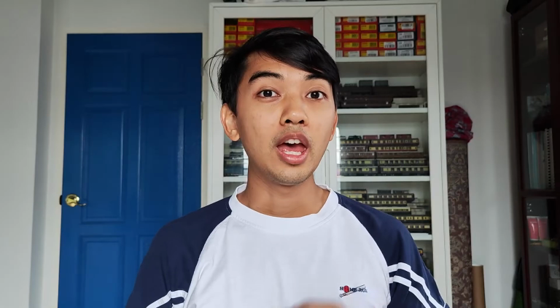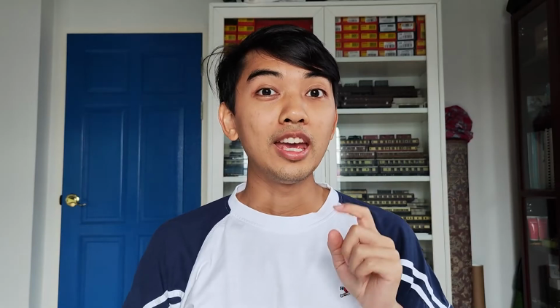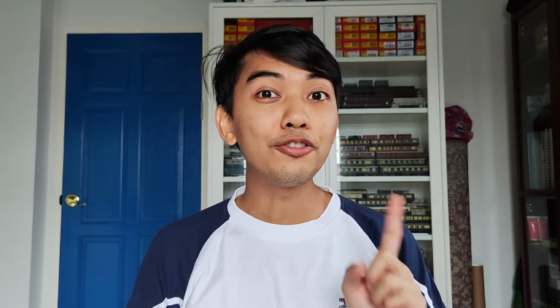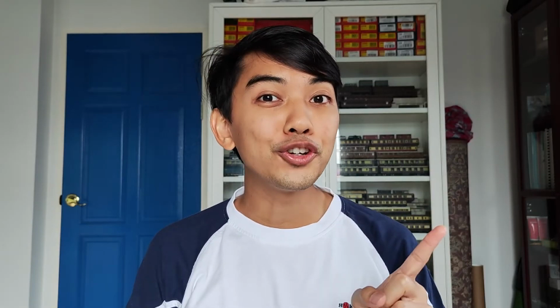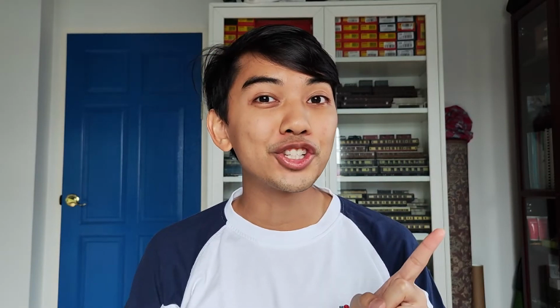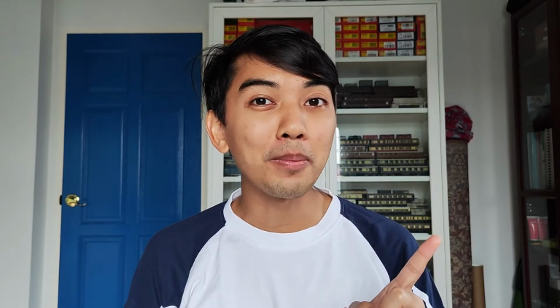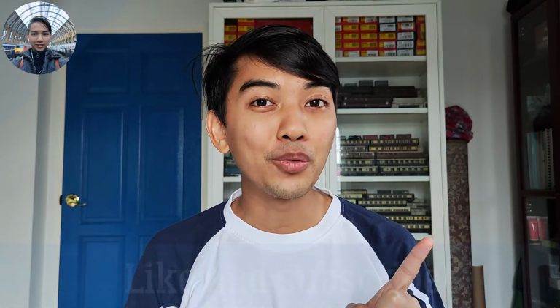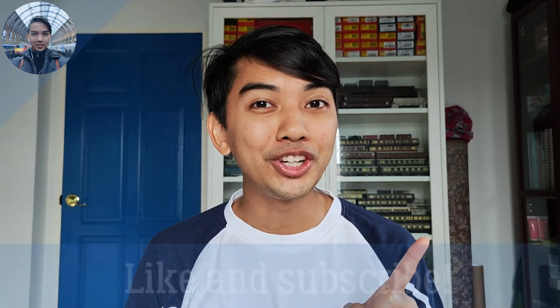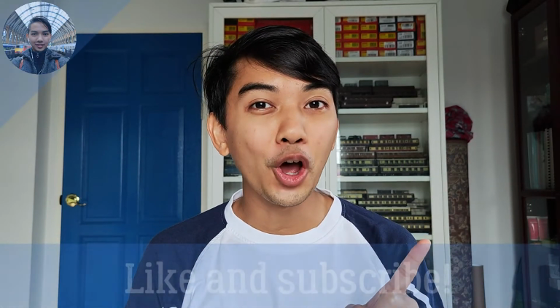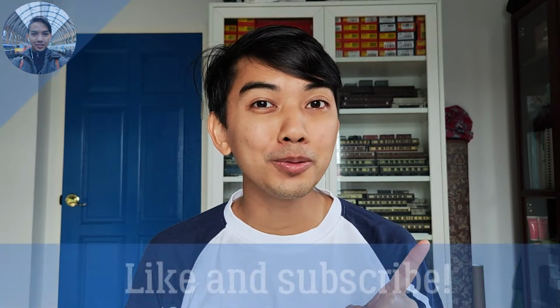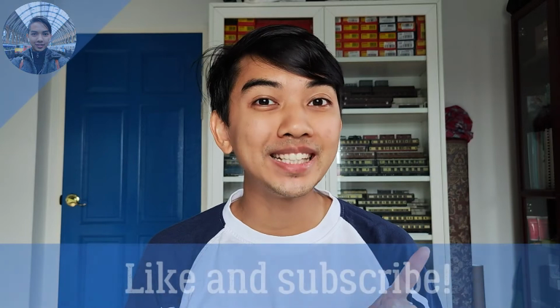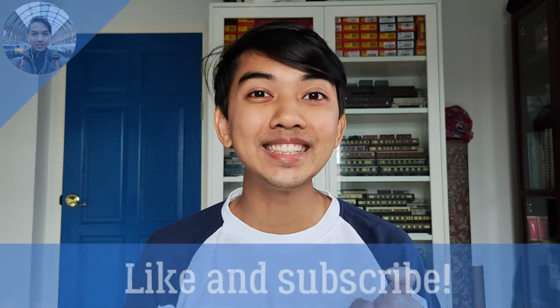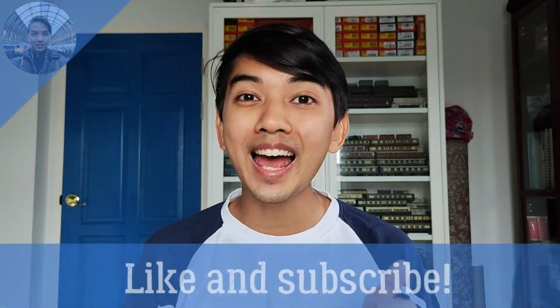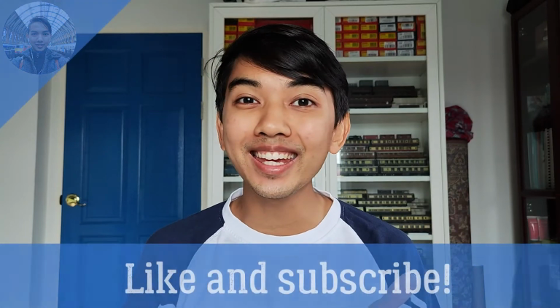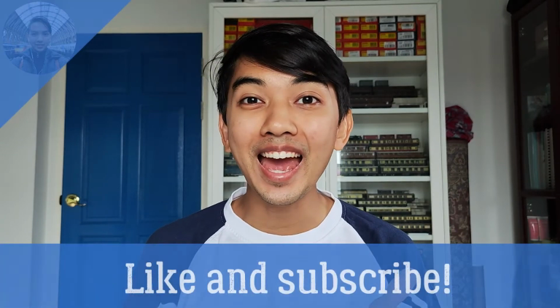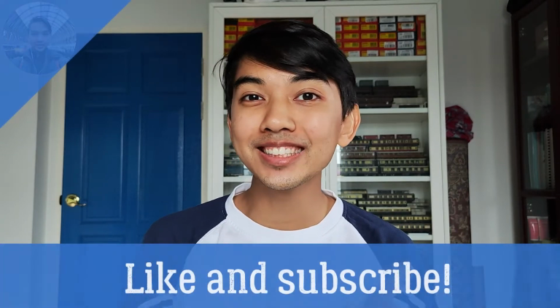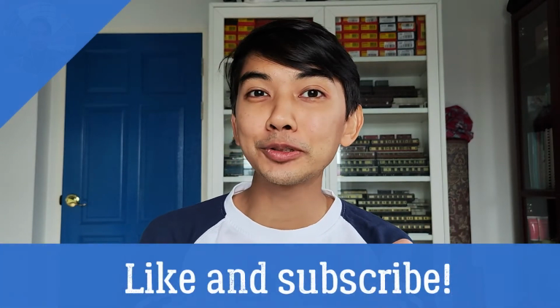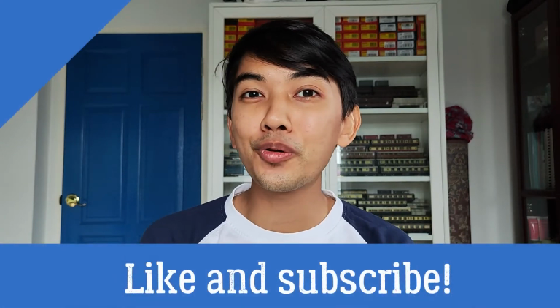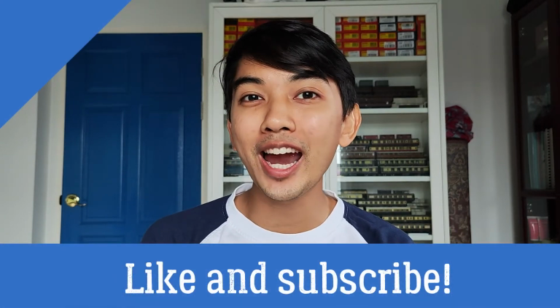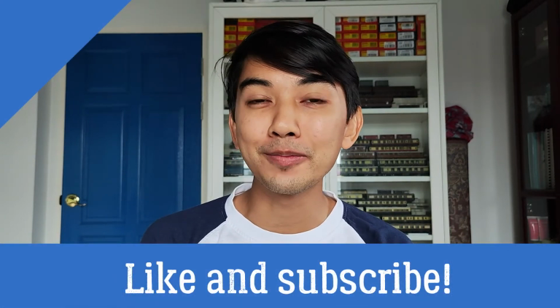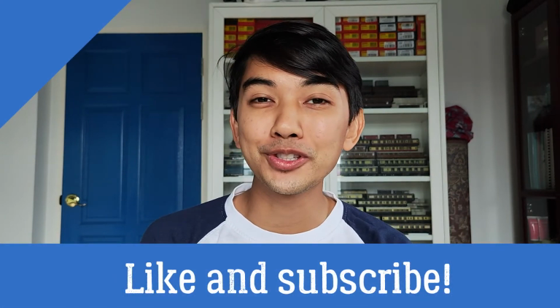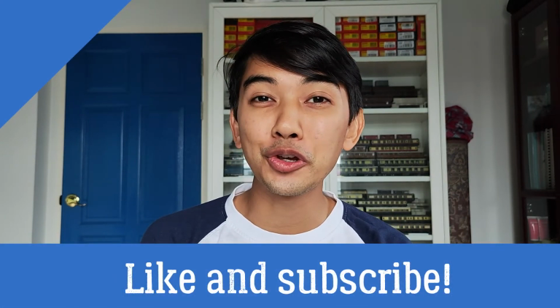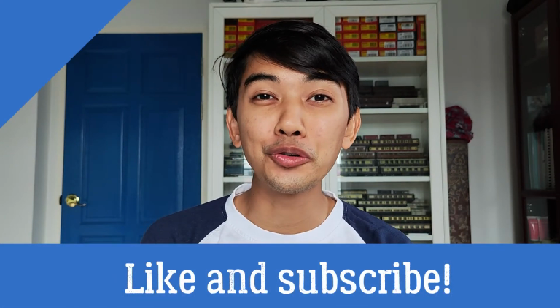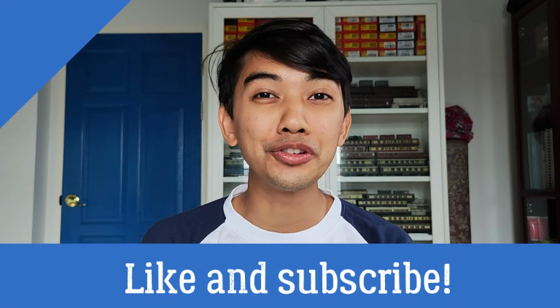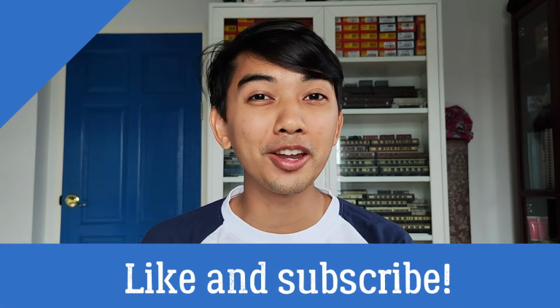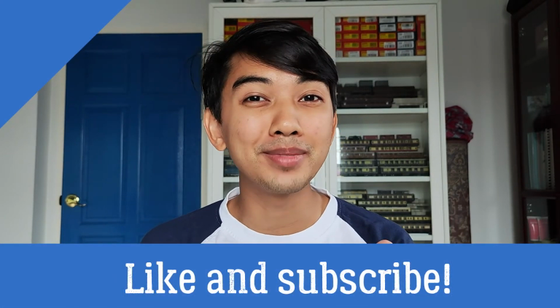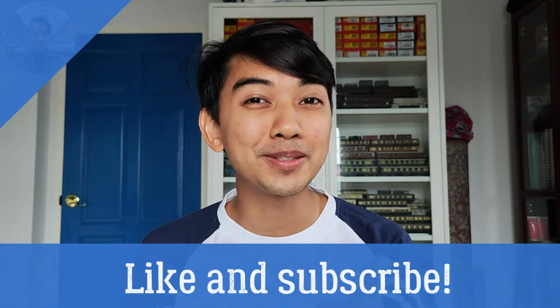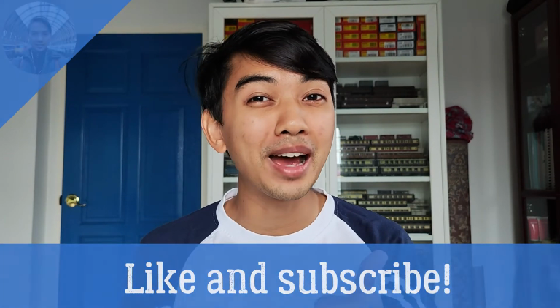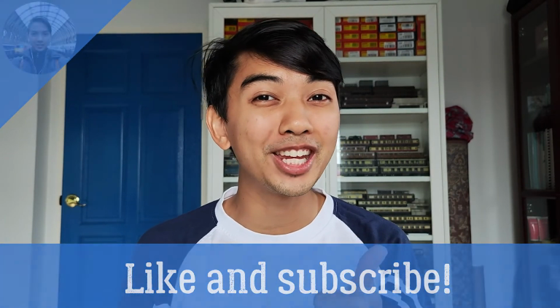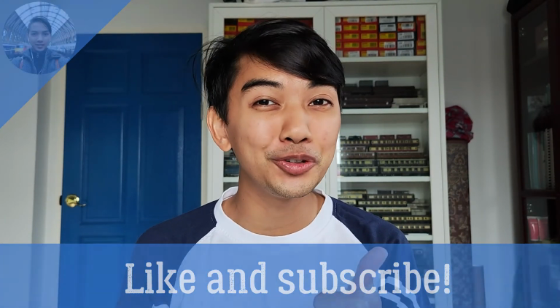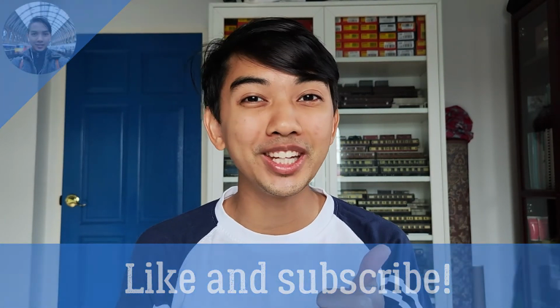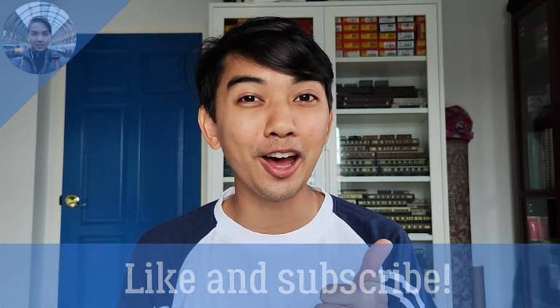If you enjoyed my video, please like and subscribe so you will not miss my new video.